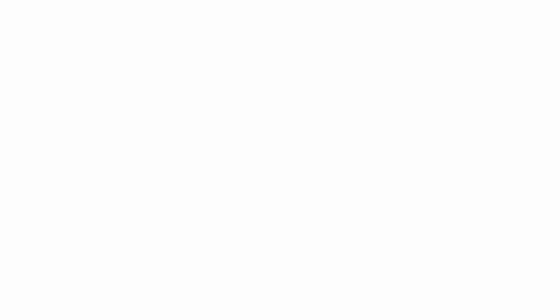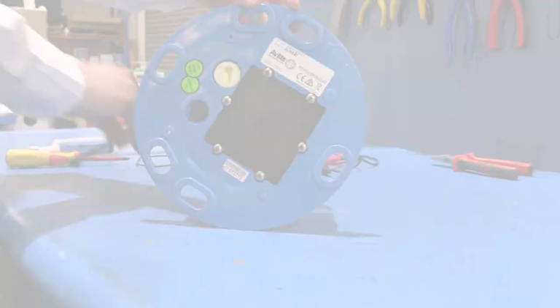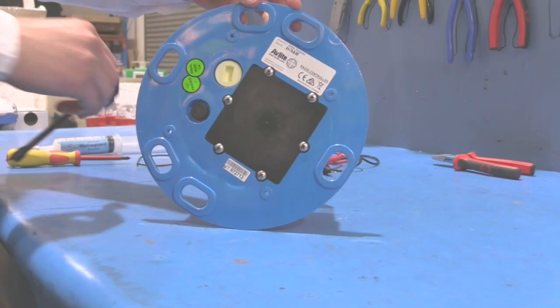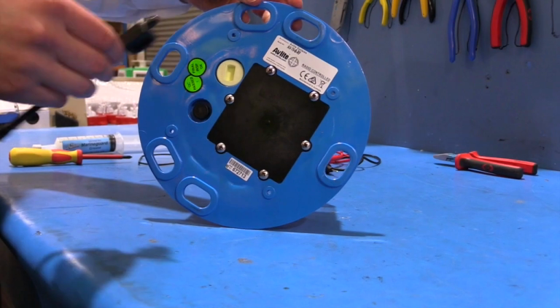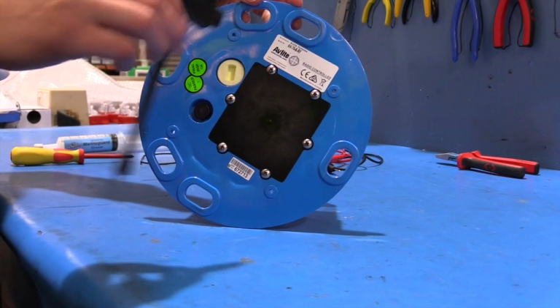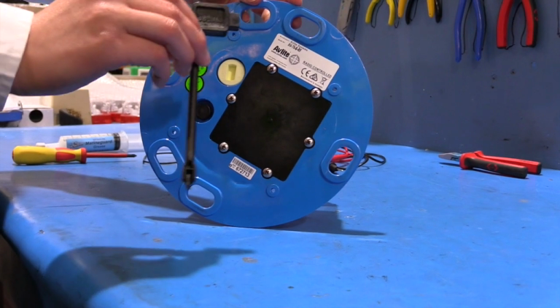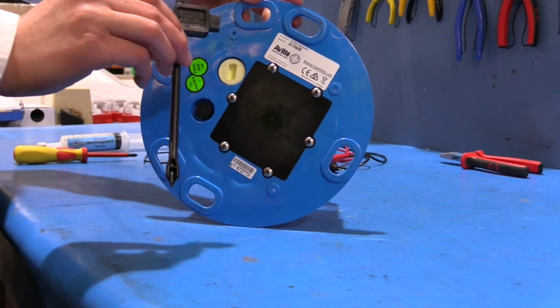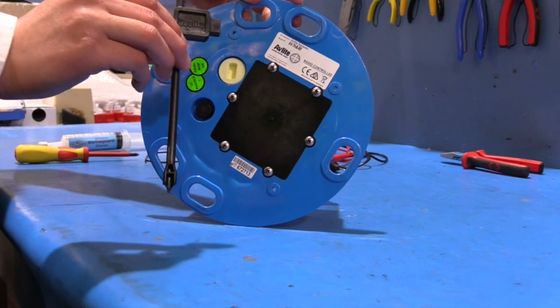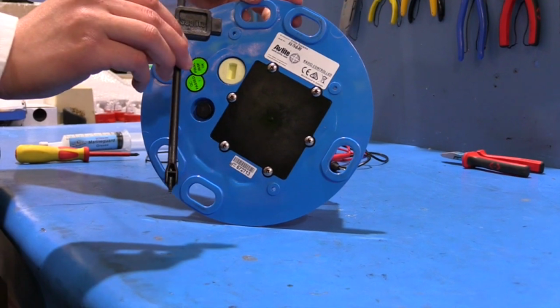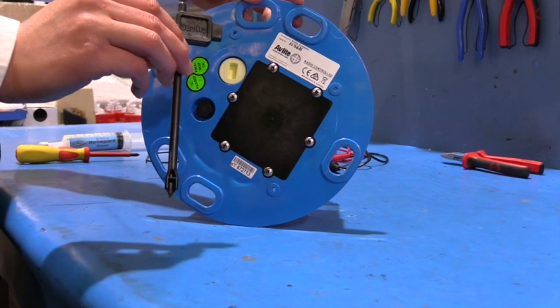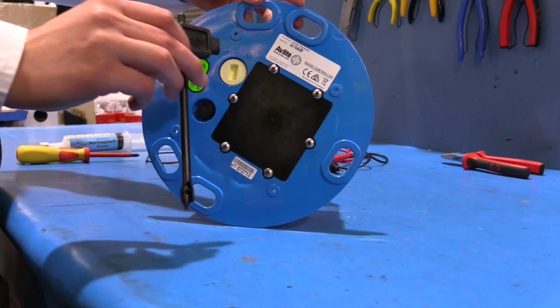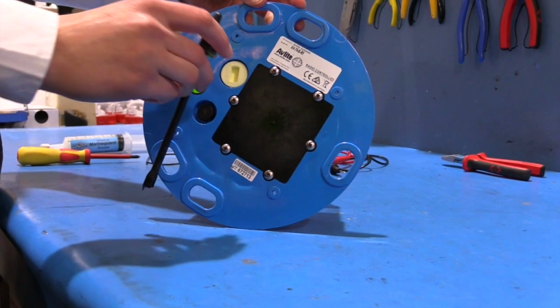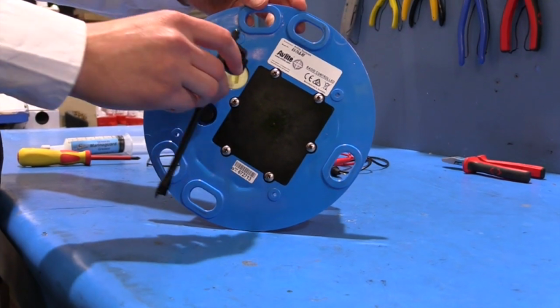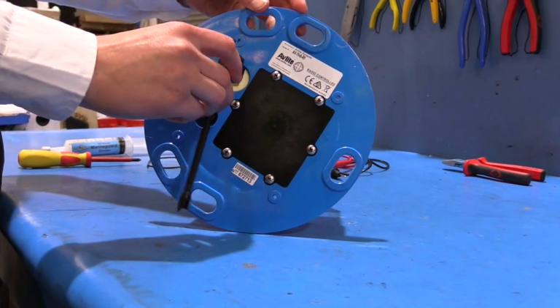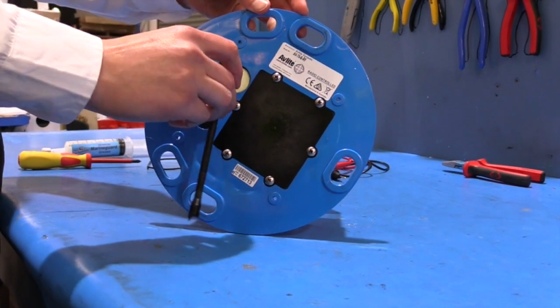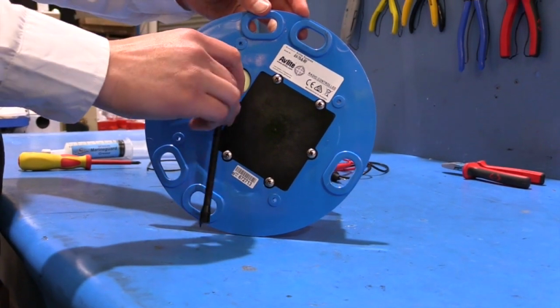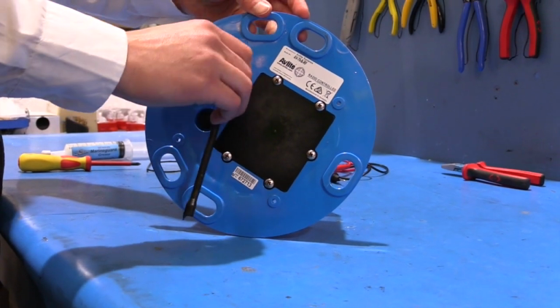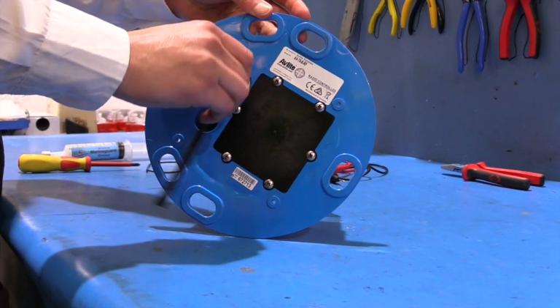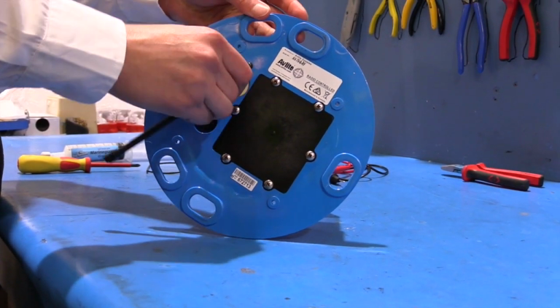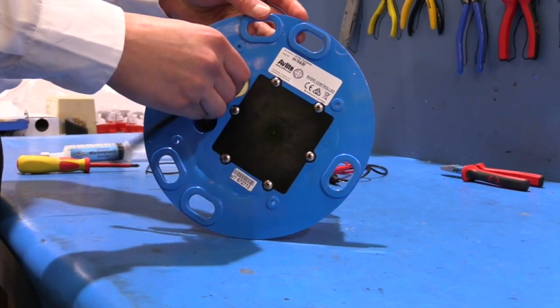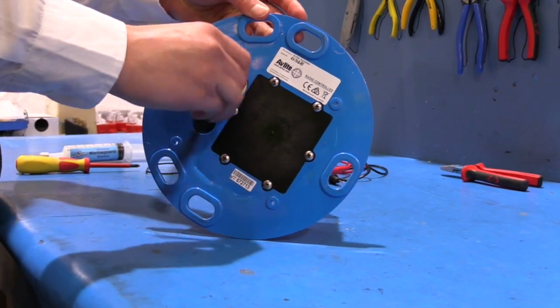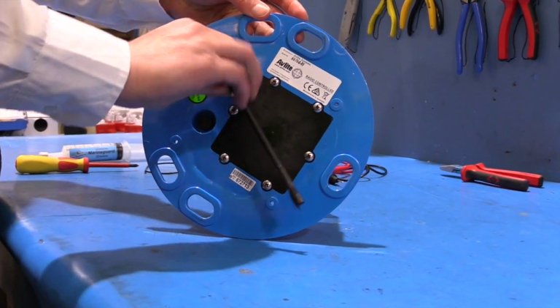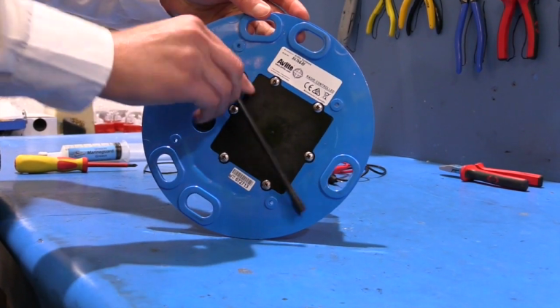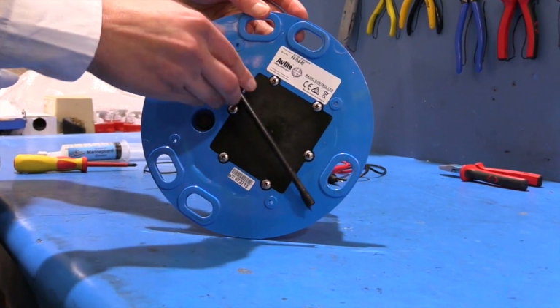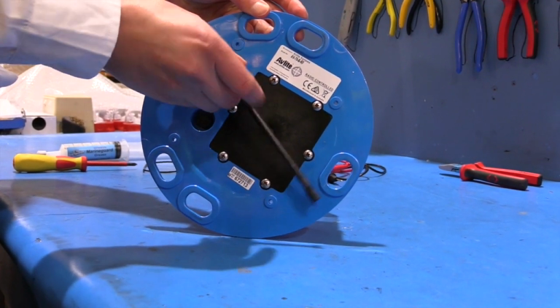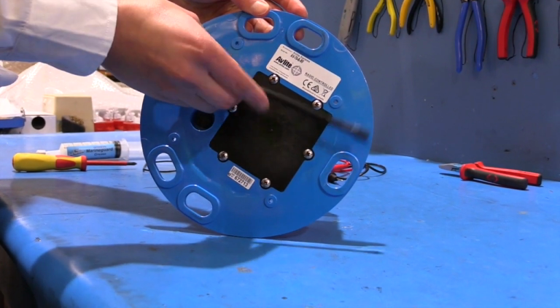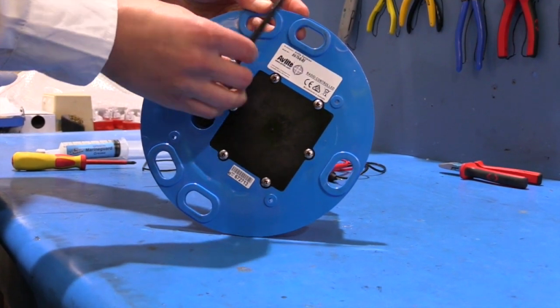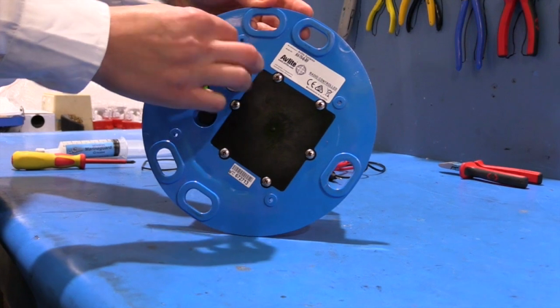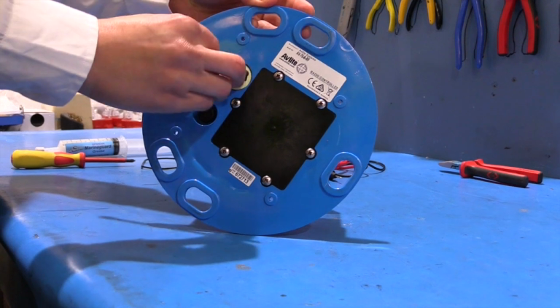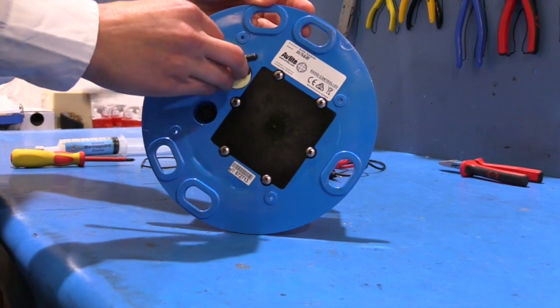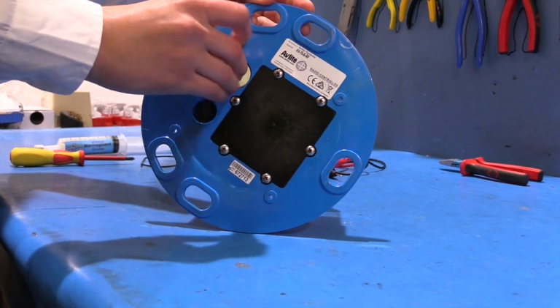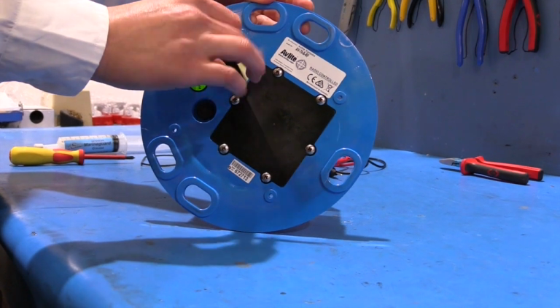Next, remove the marked flash adjustment bung from the base of the light using your special Avlite tool.